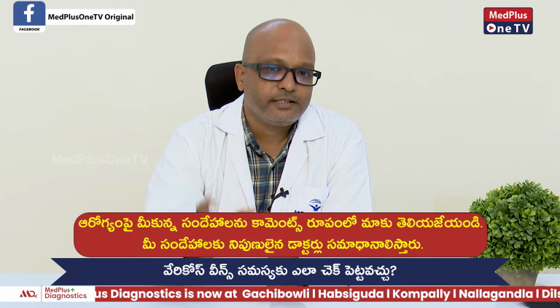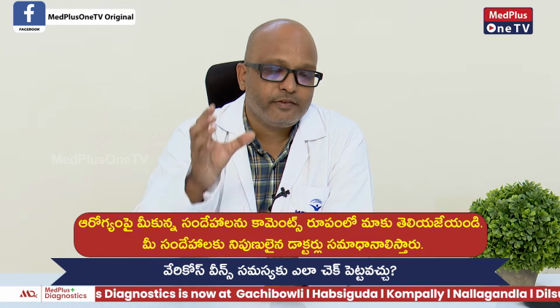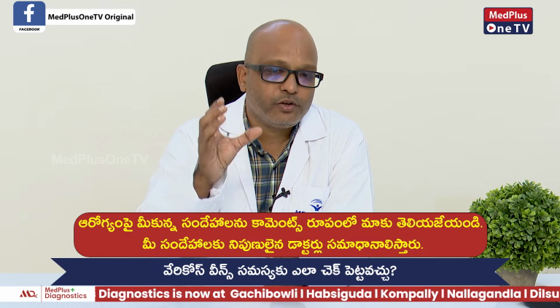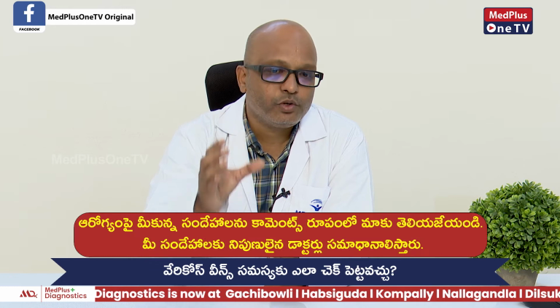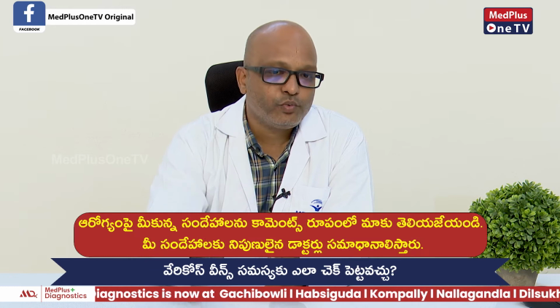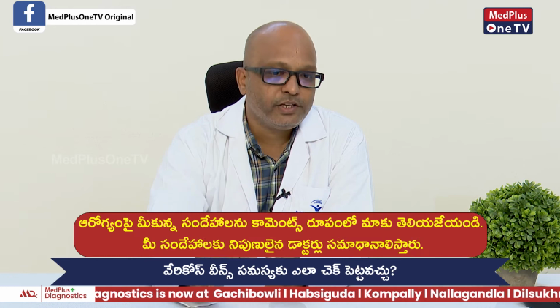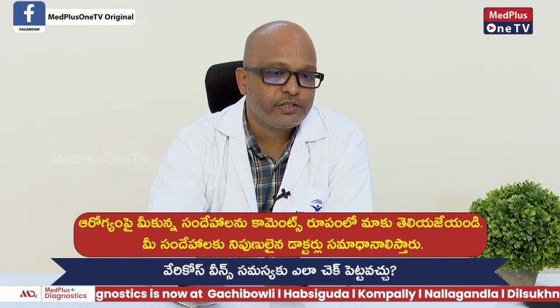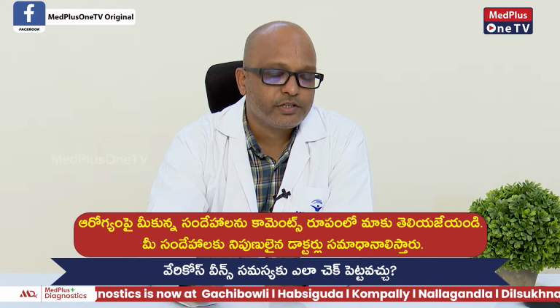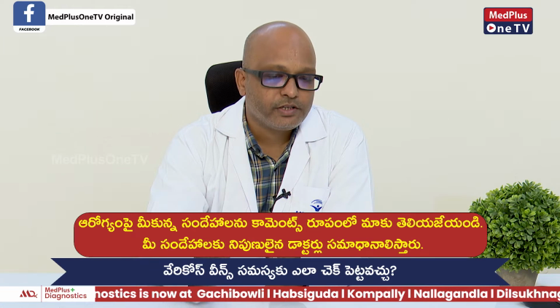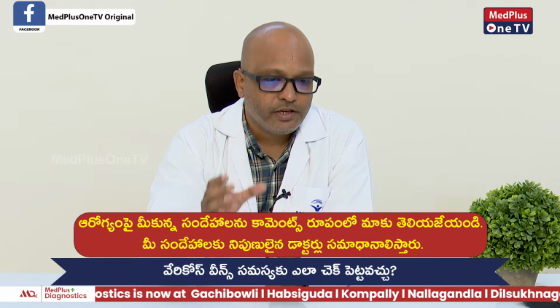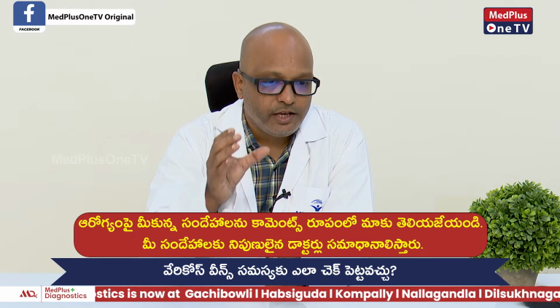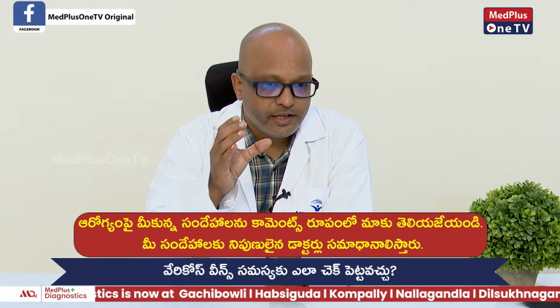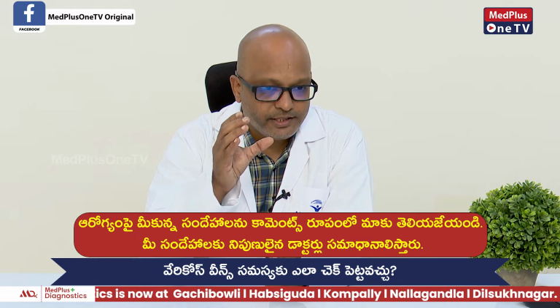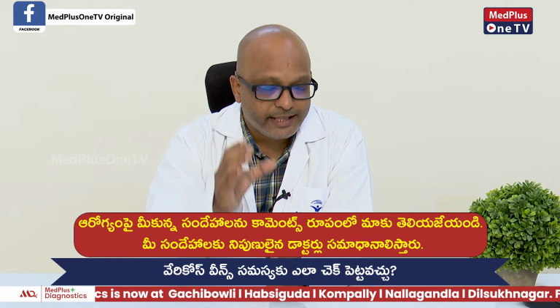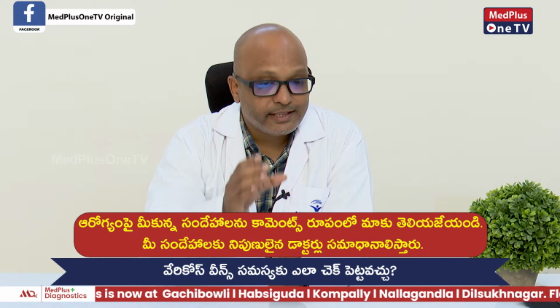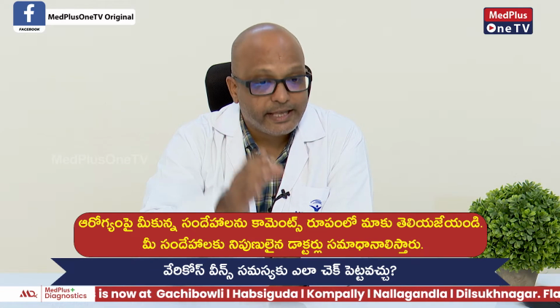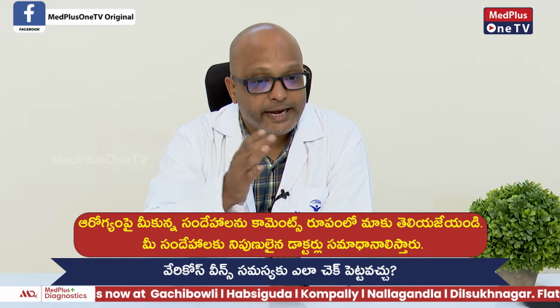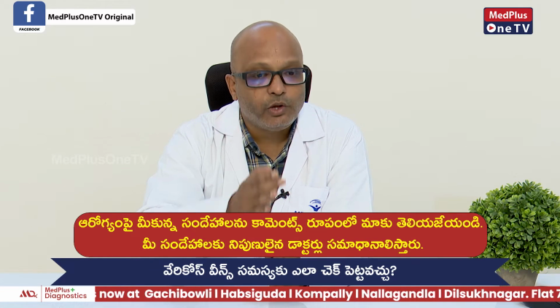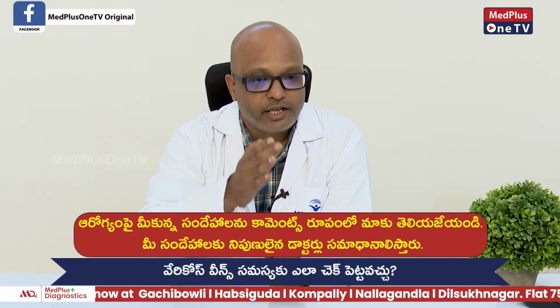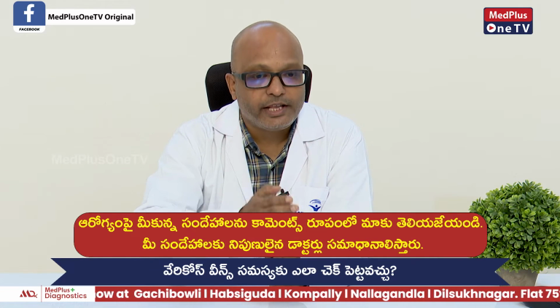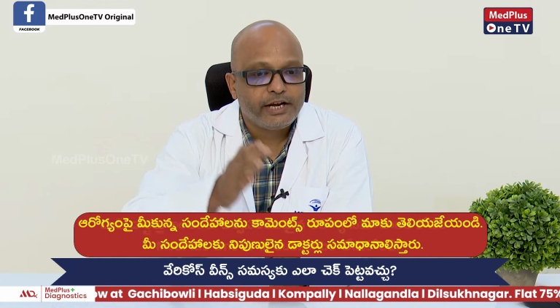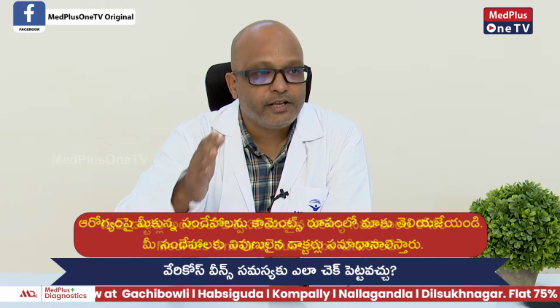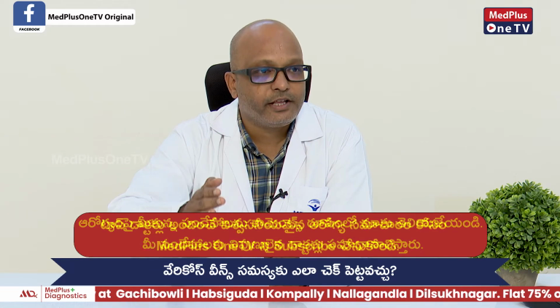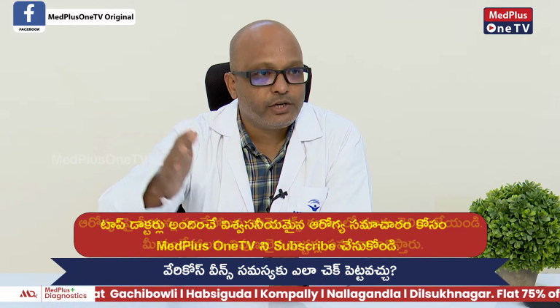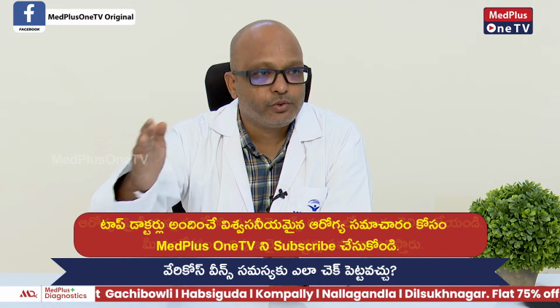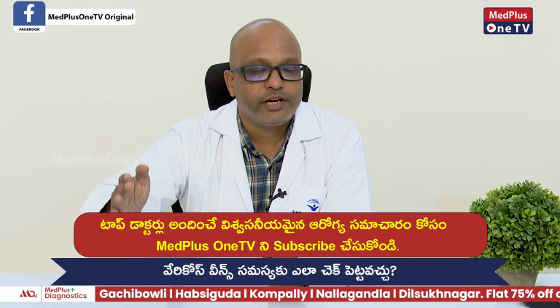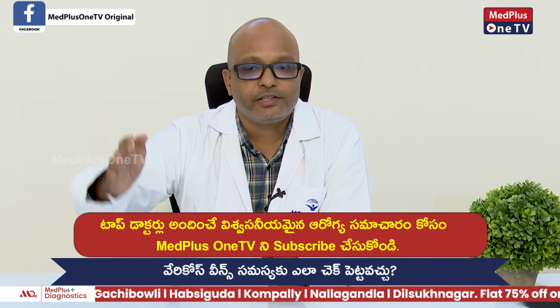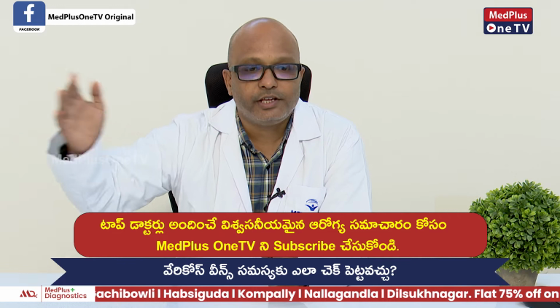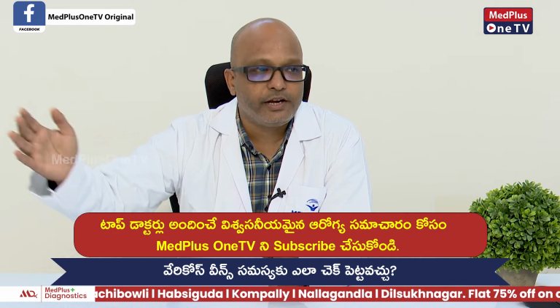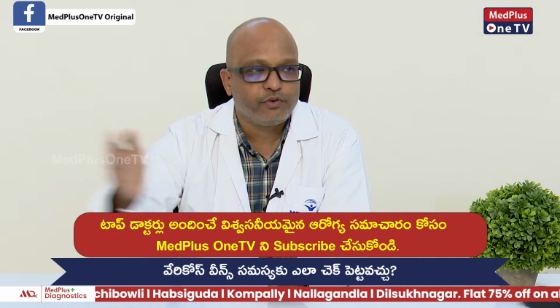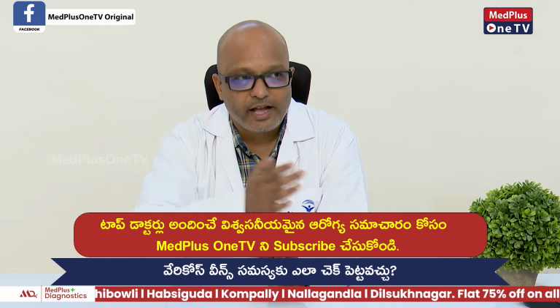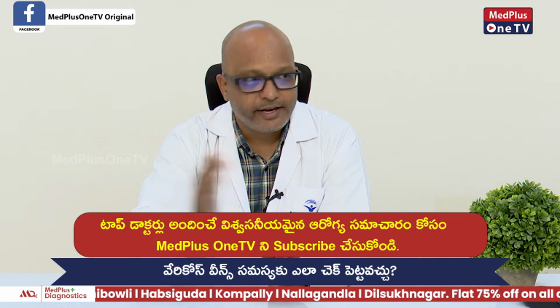Varicose veins are graded in grade 1, grade 2, grade 3, grade 4, and grade 5.